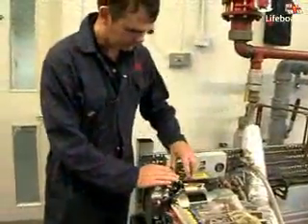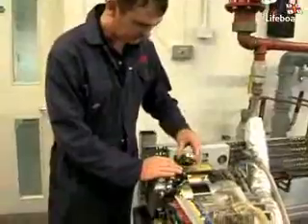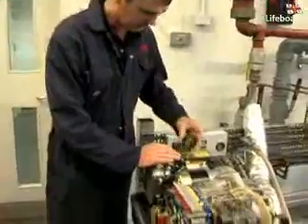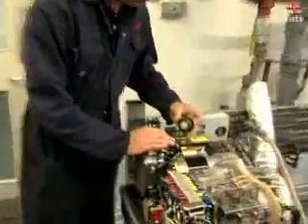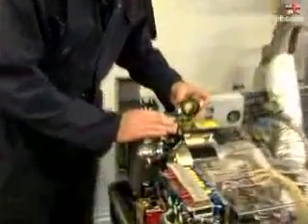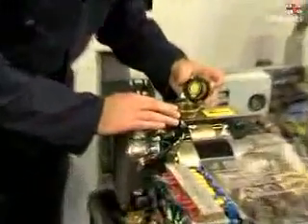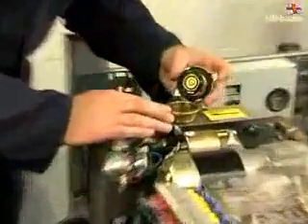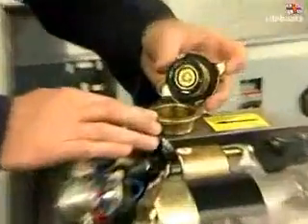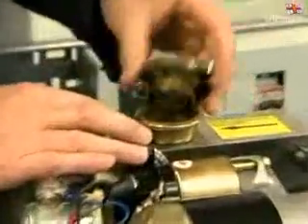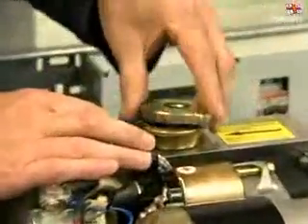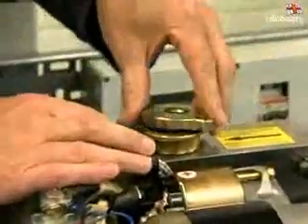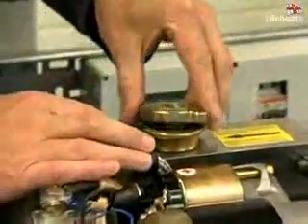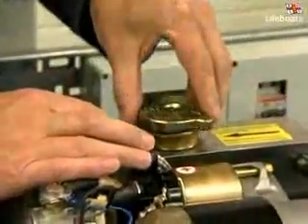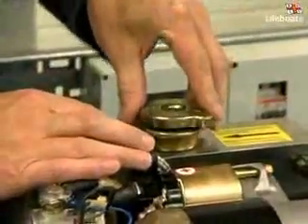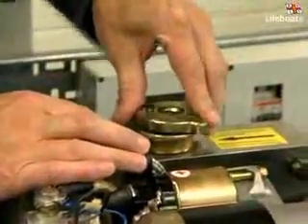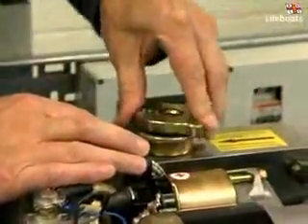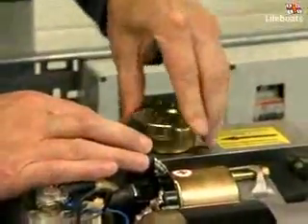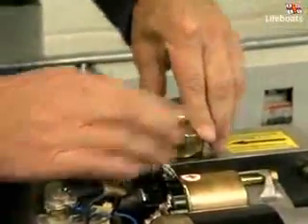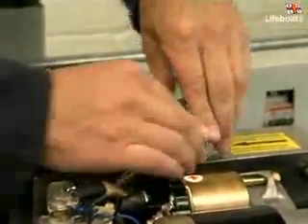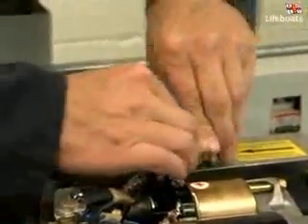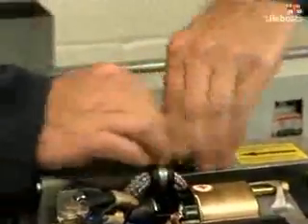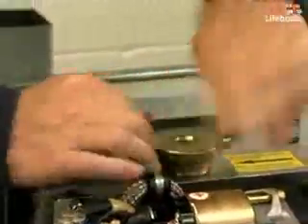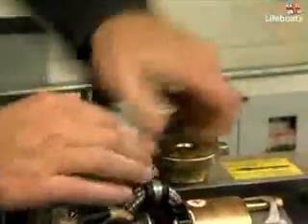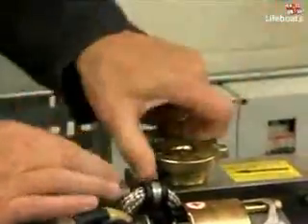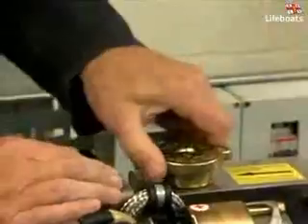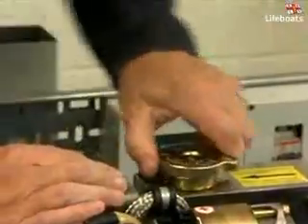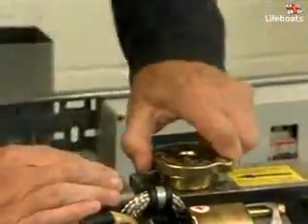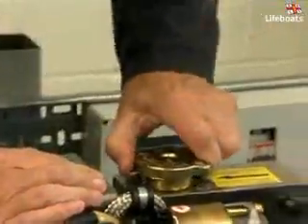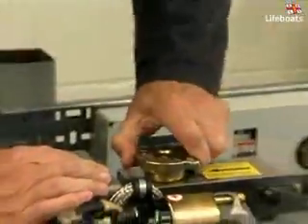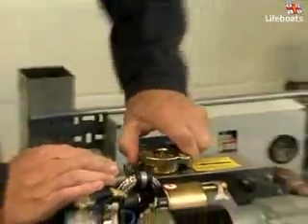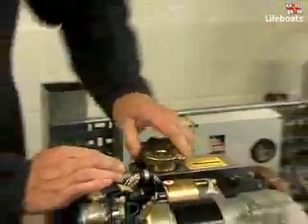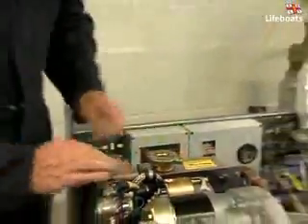Generator sets, which provide an emergency source of power in the event of a dead ship emergency, also get a thorough working over.